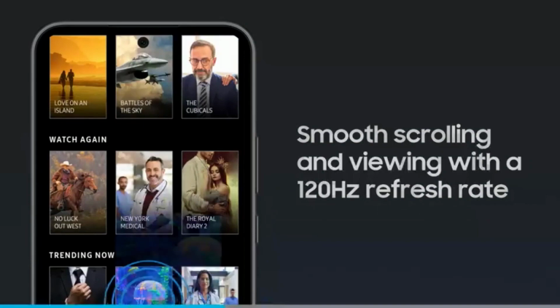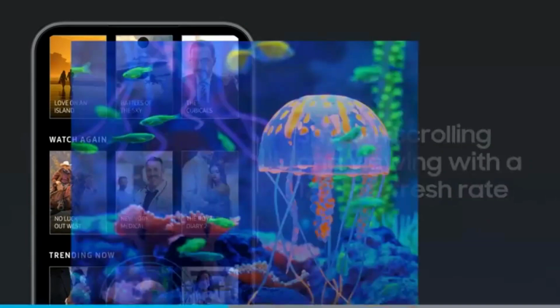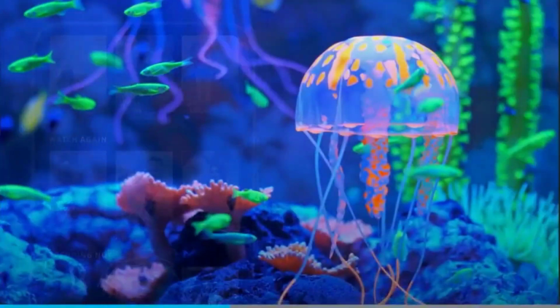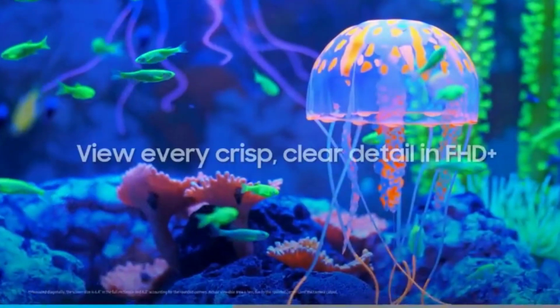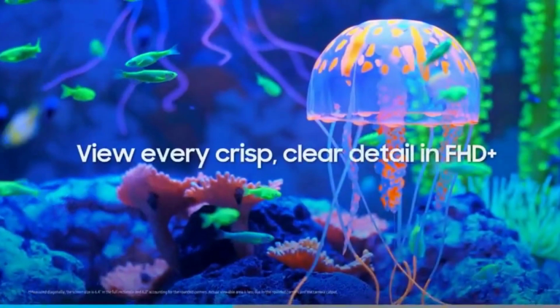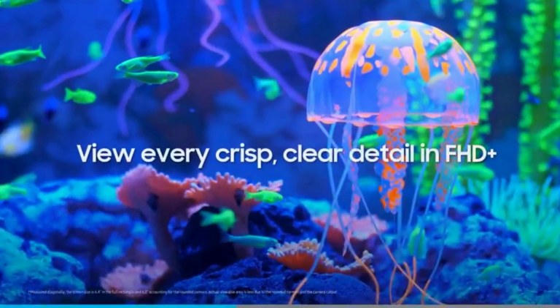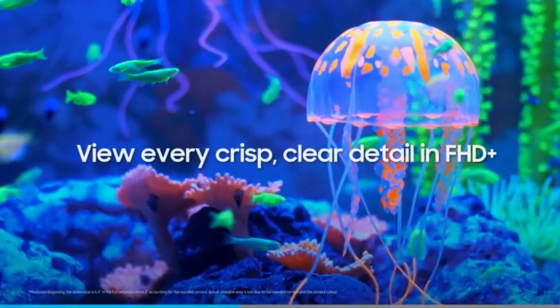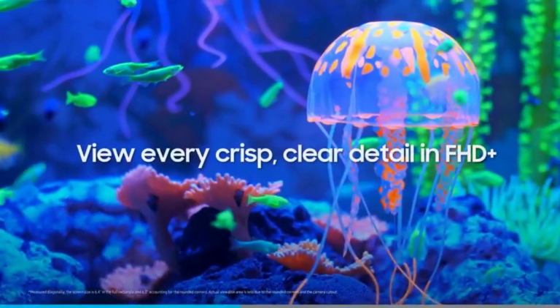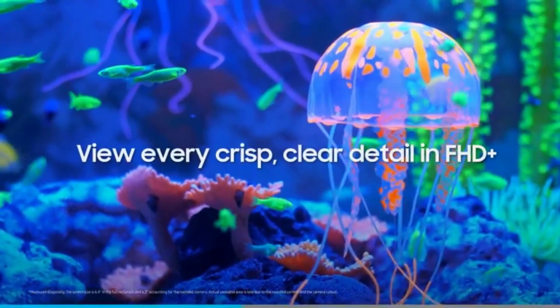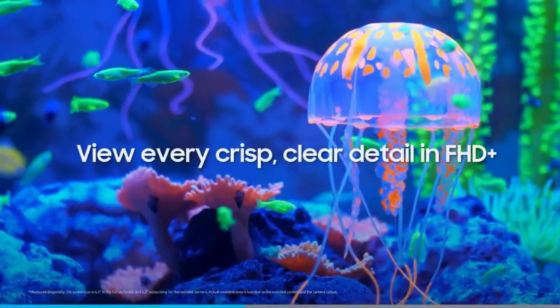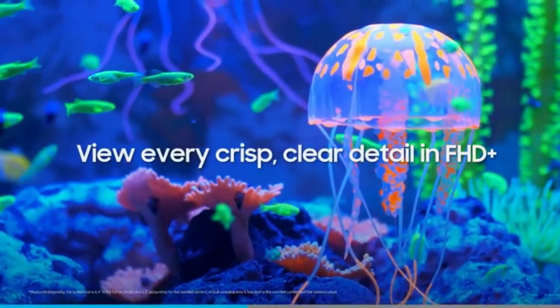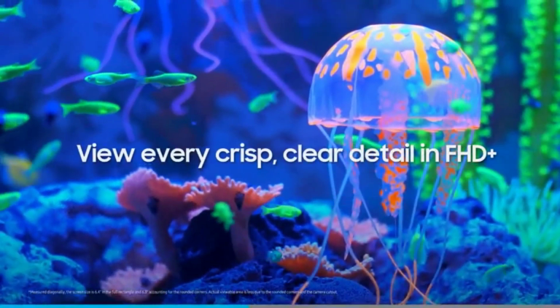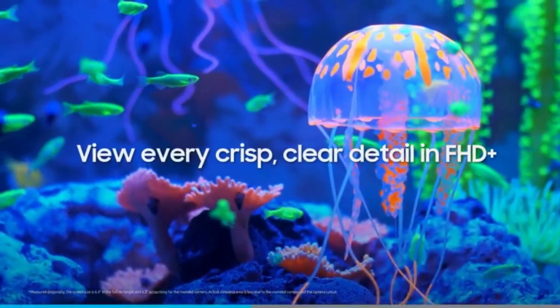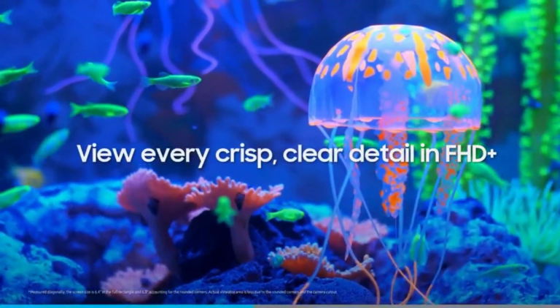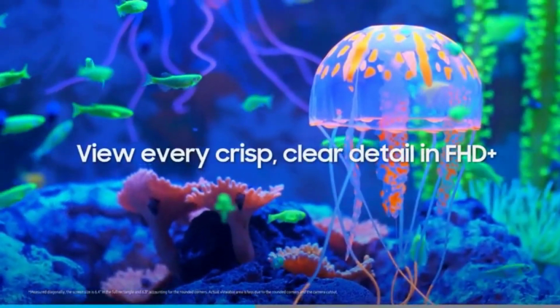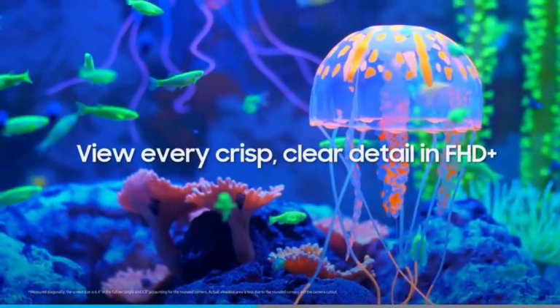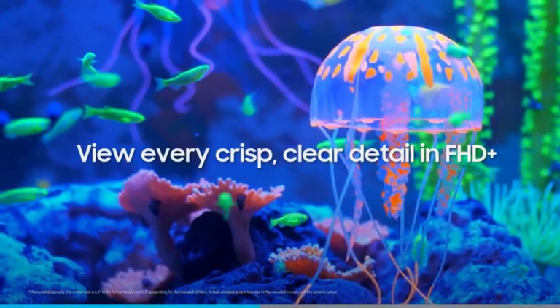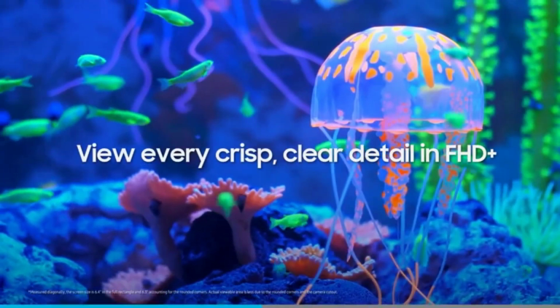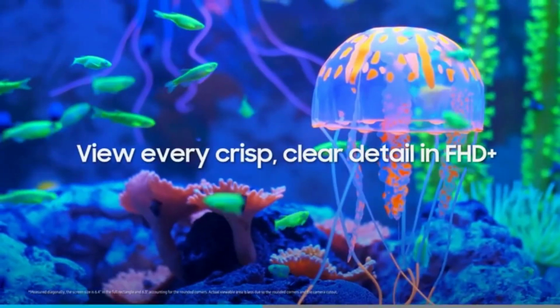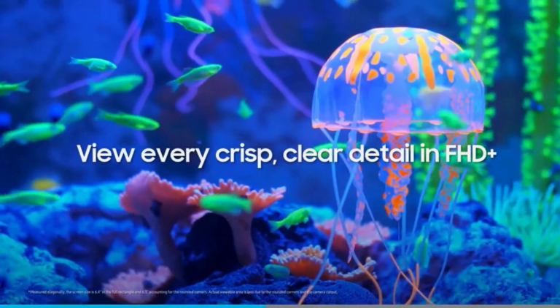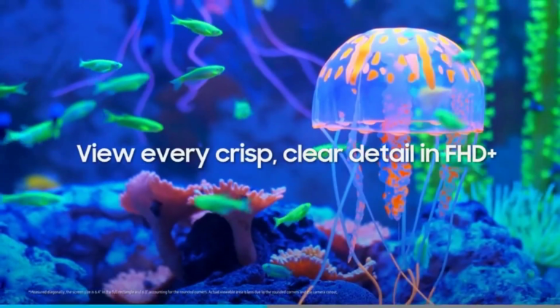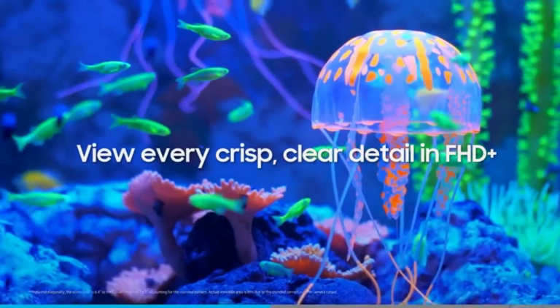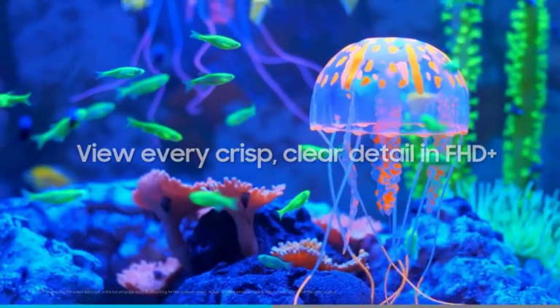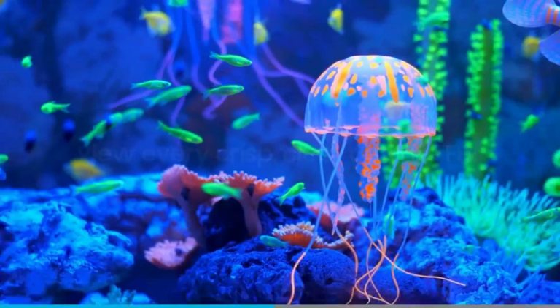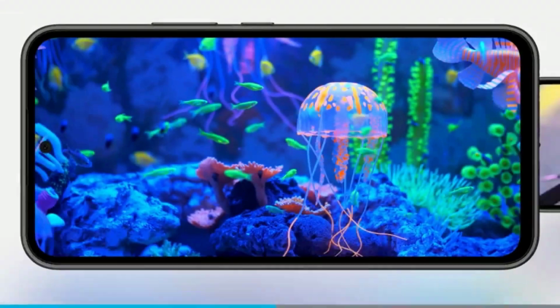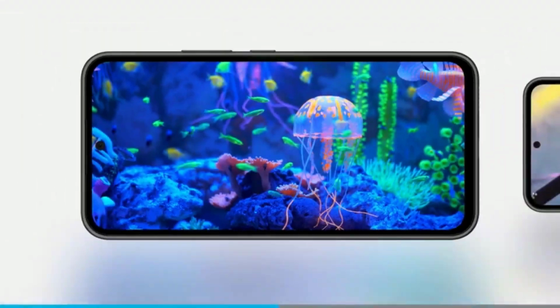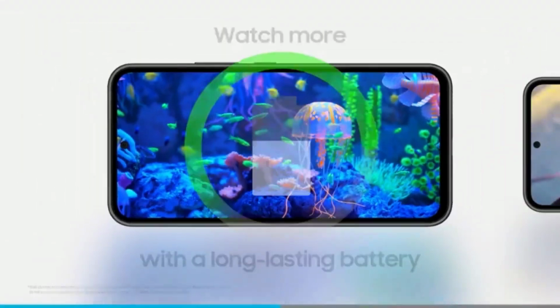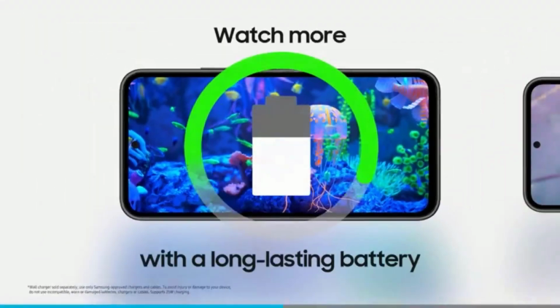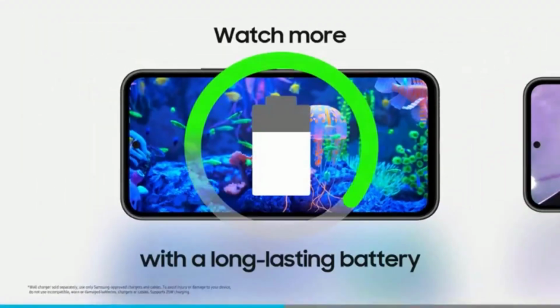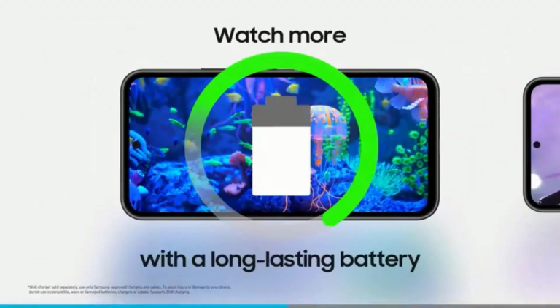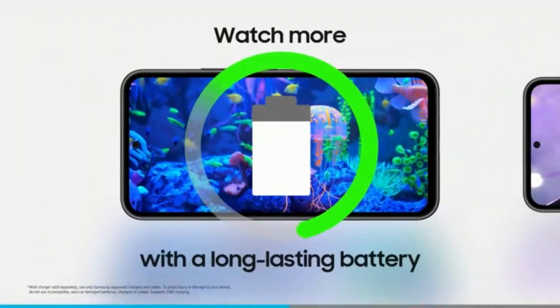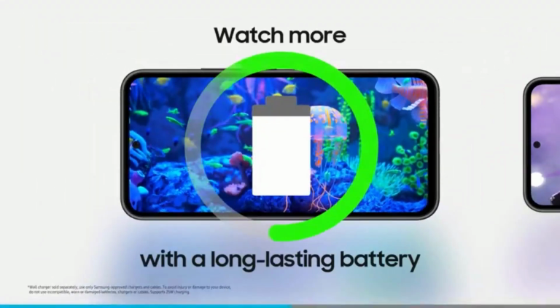awesome selfies — capture incredible content with the Galaxy A54 5G.